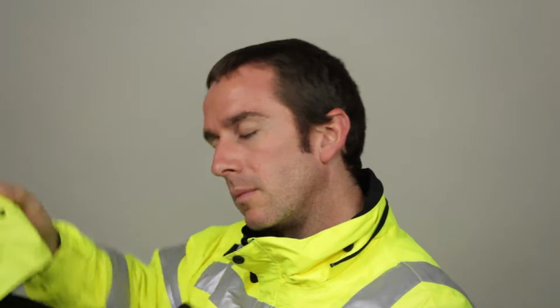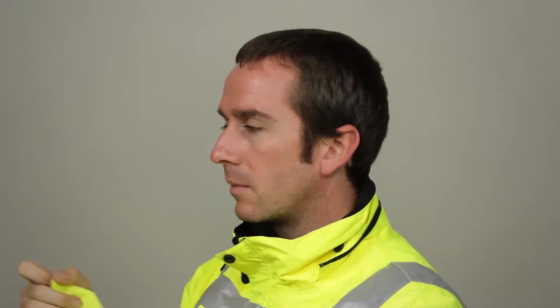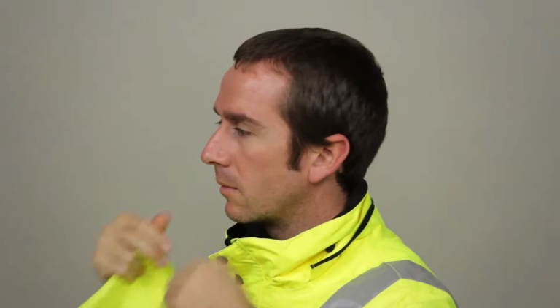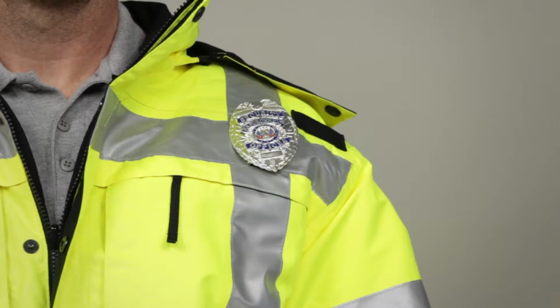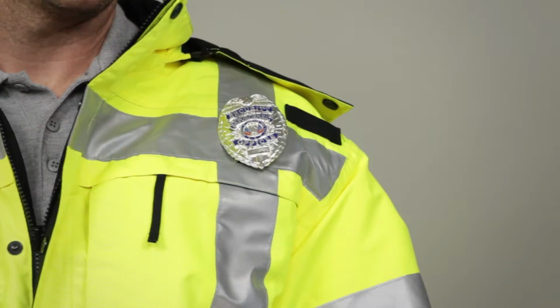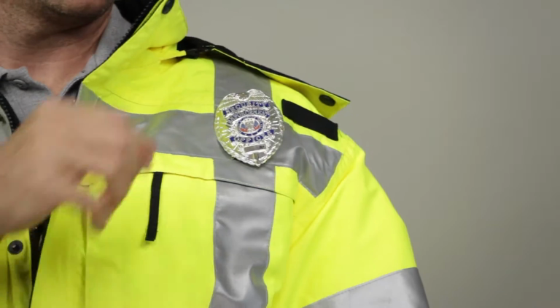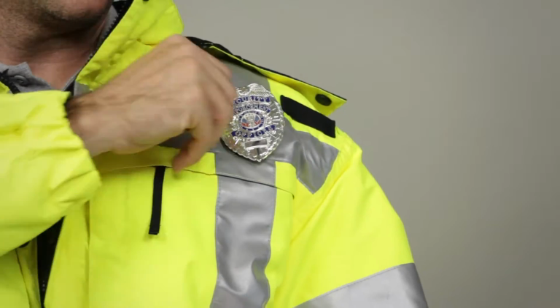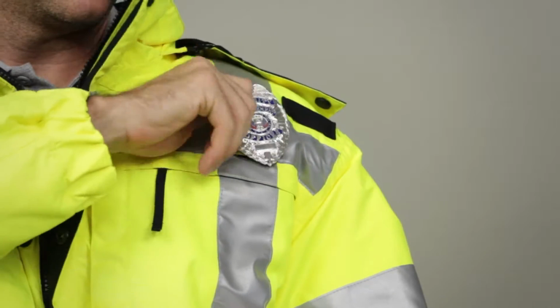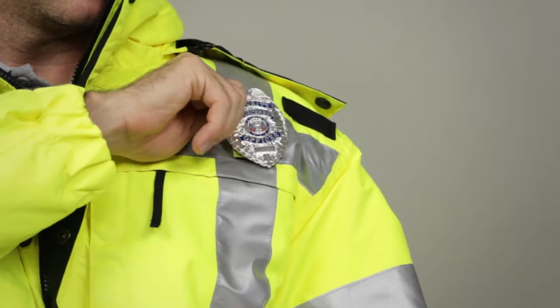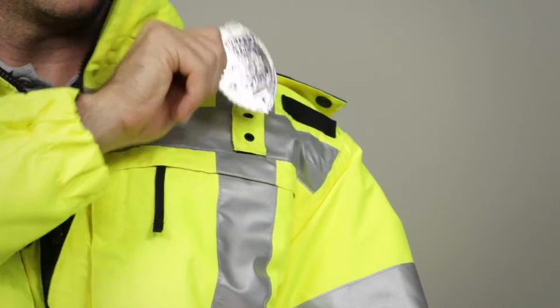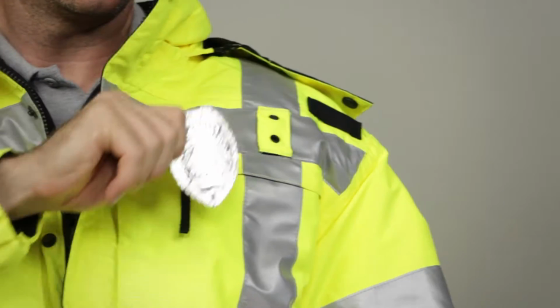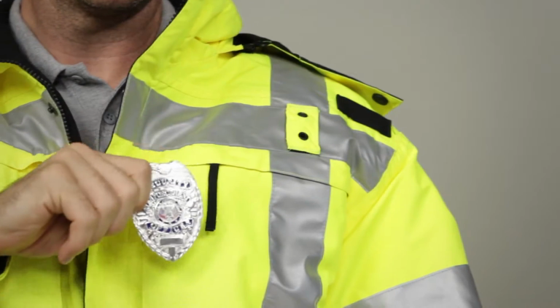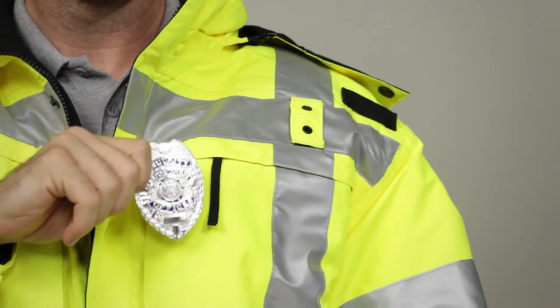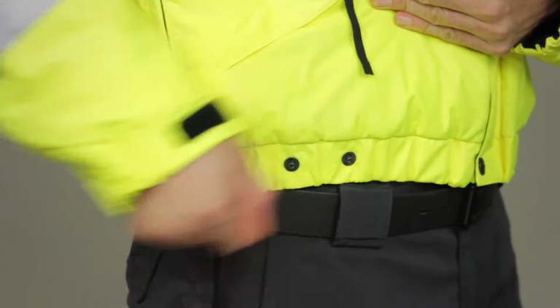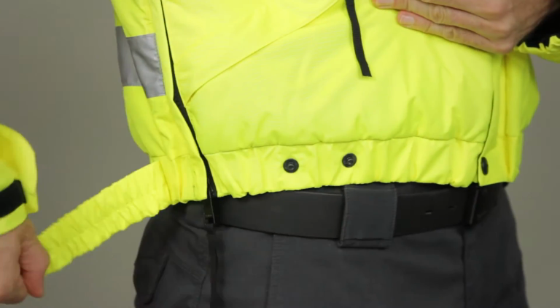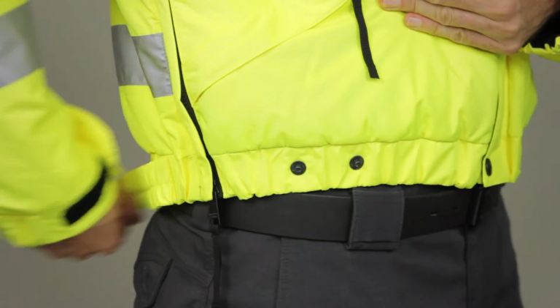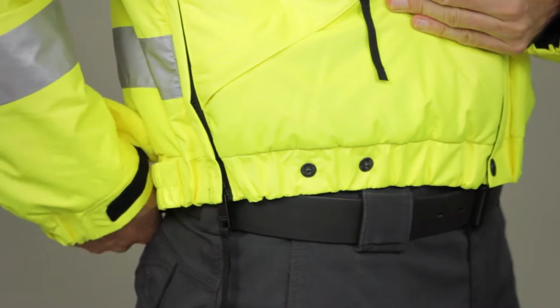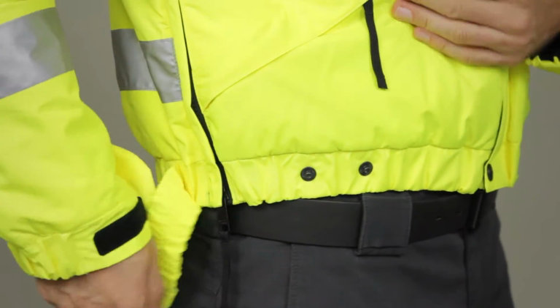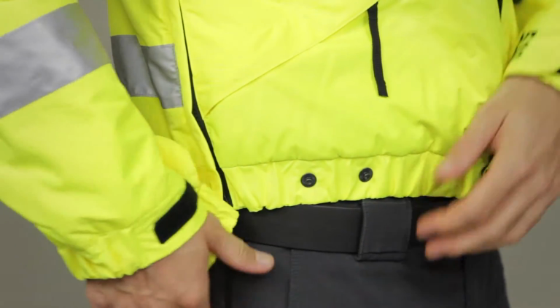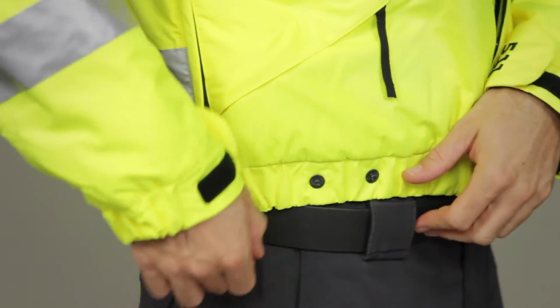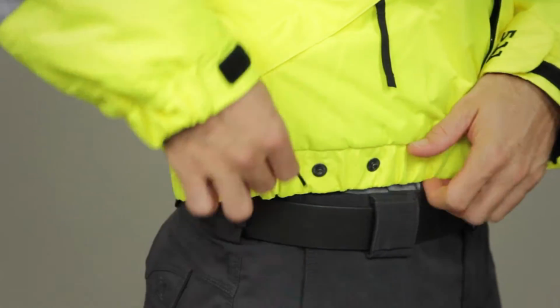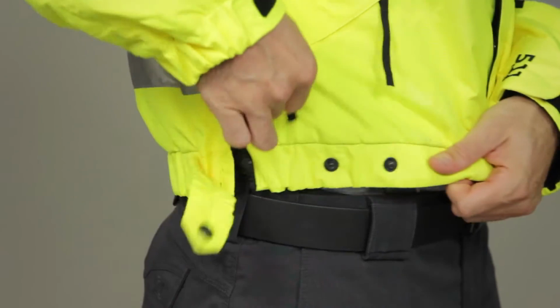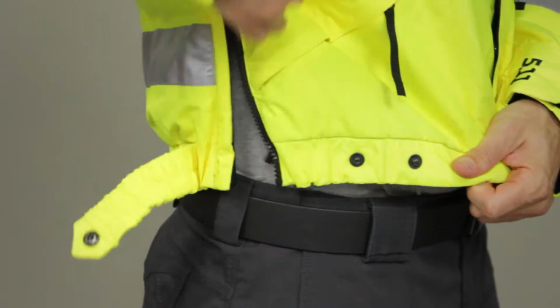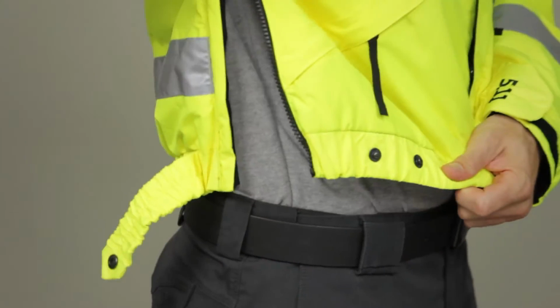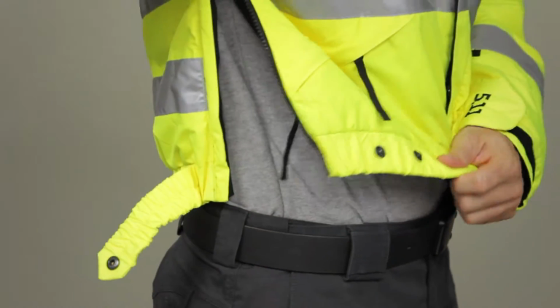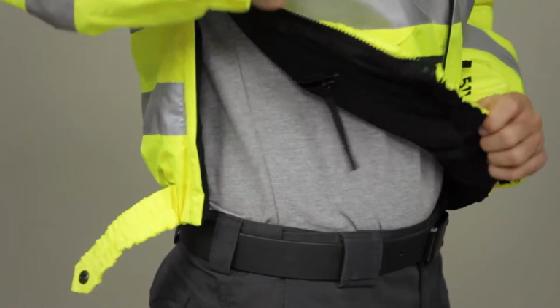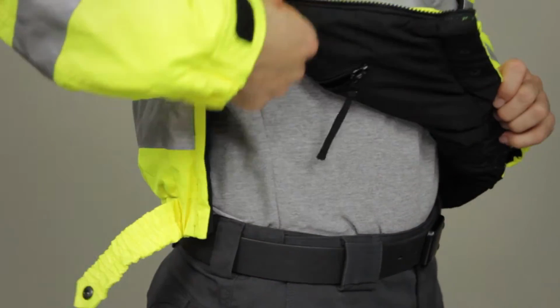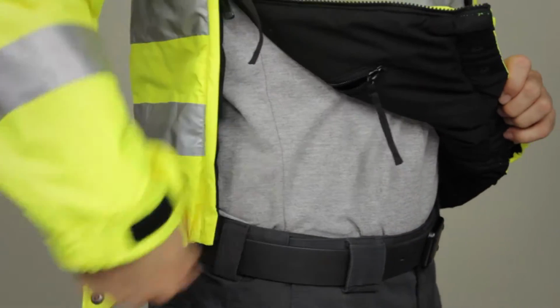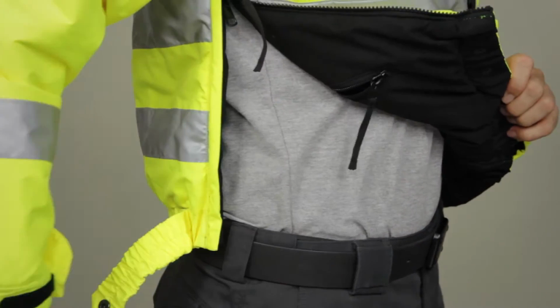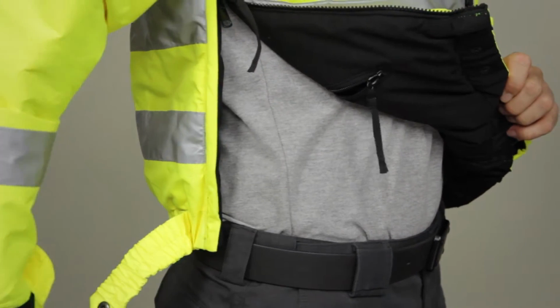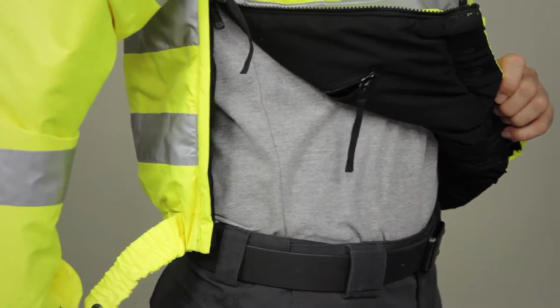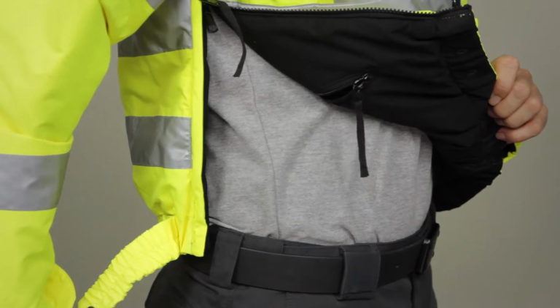This jacket also features badge tabs, seam-sealed construction, along with YKK zippers and prim snaps.